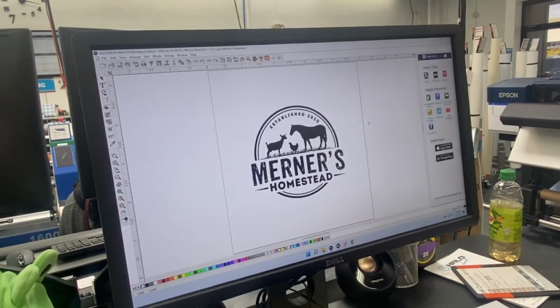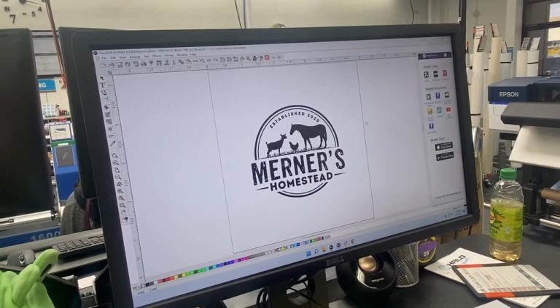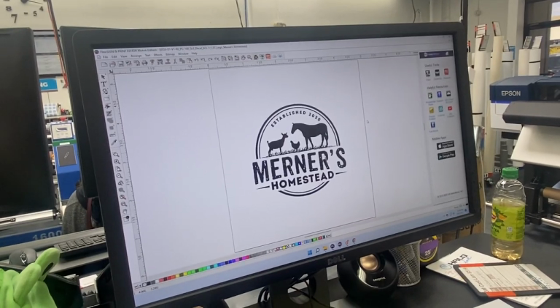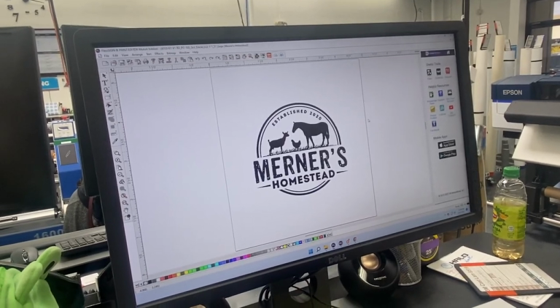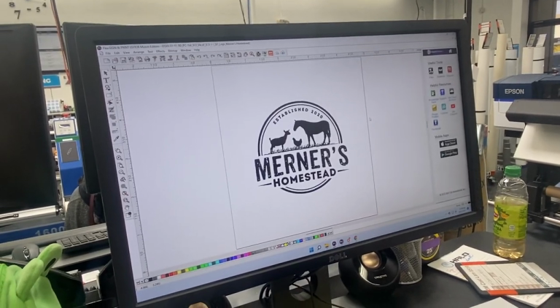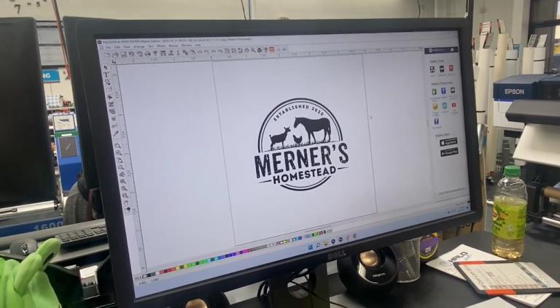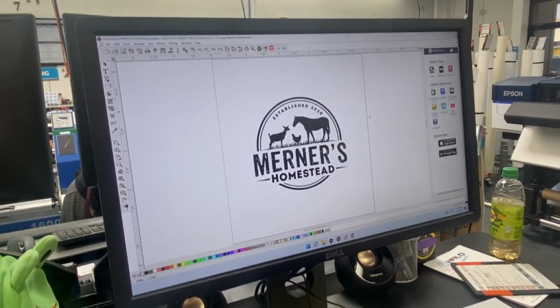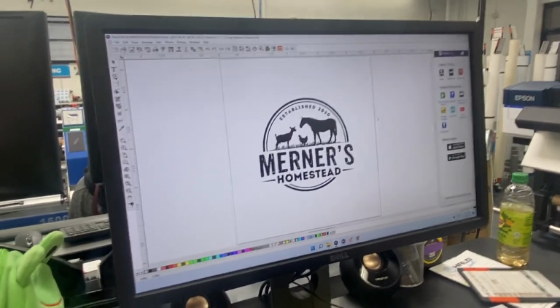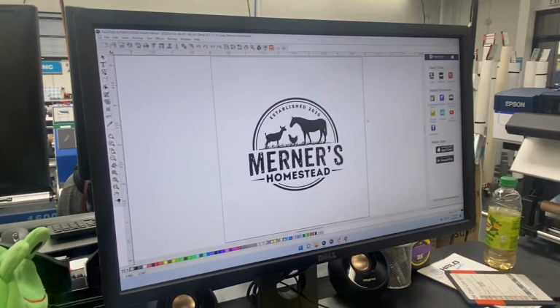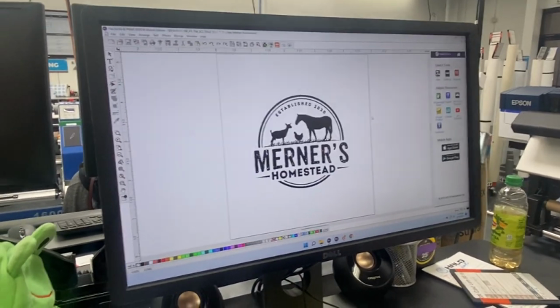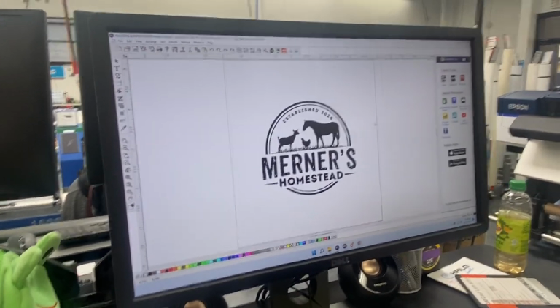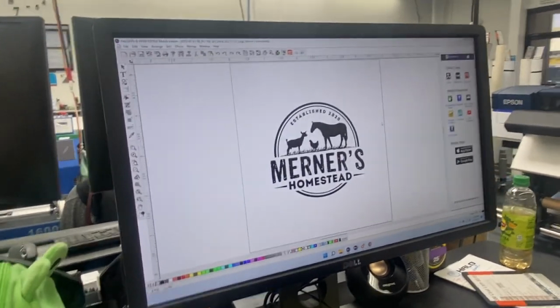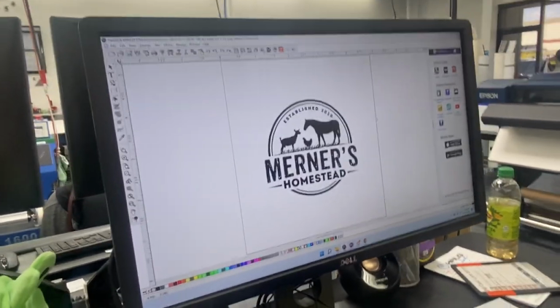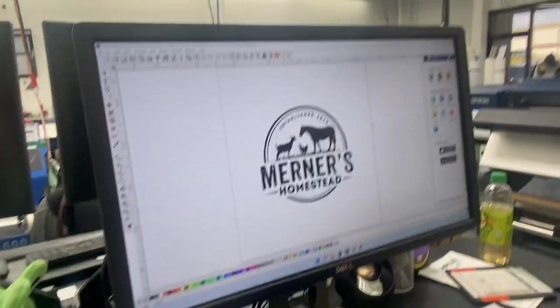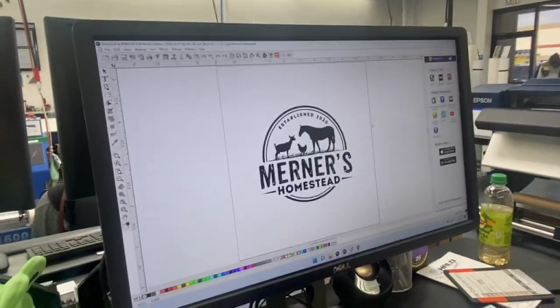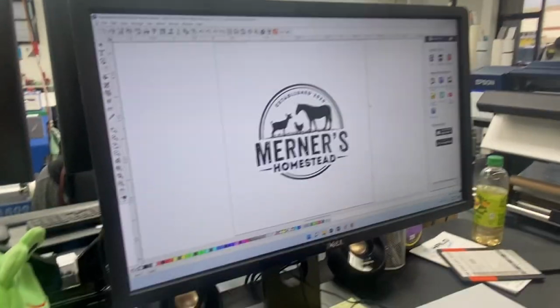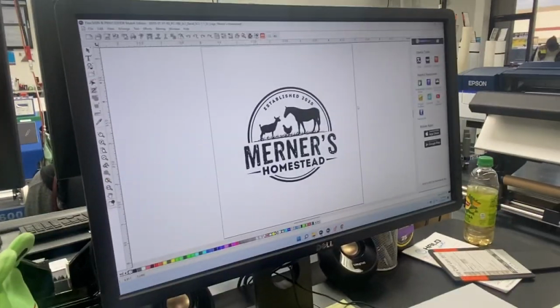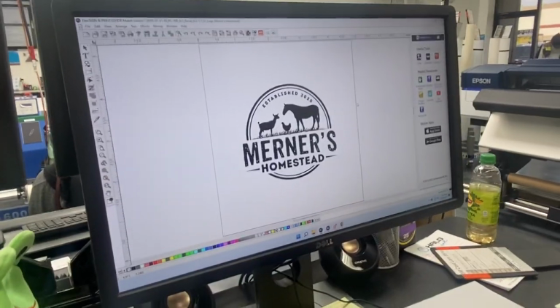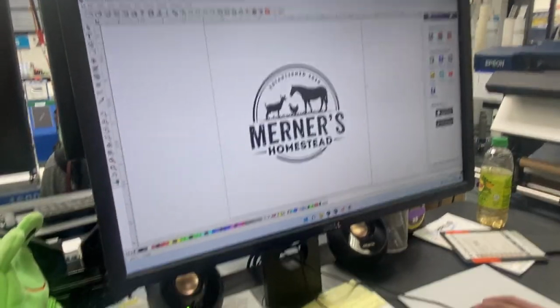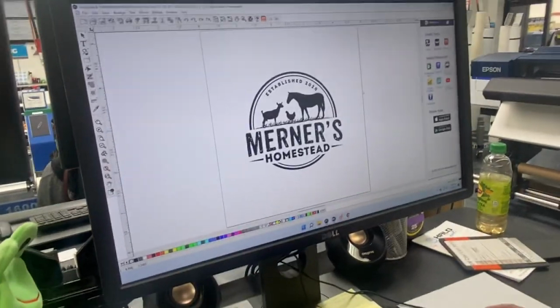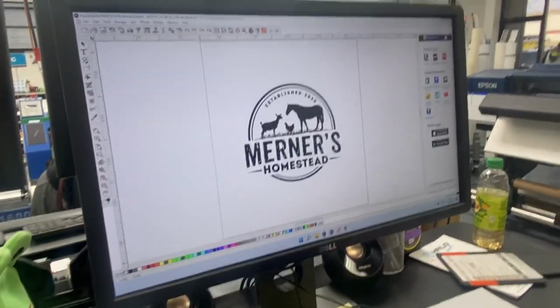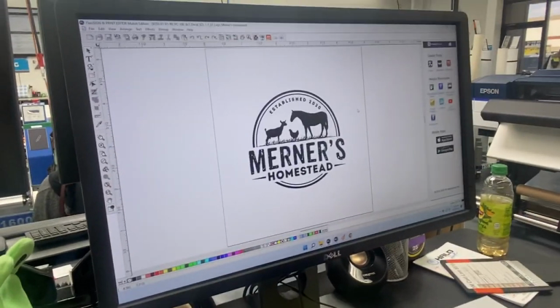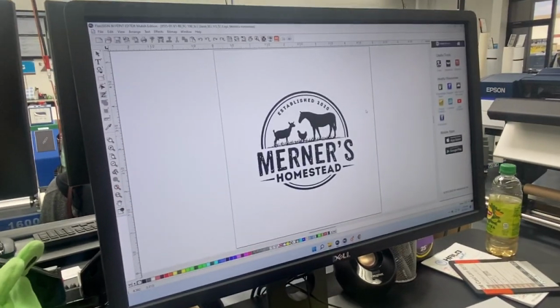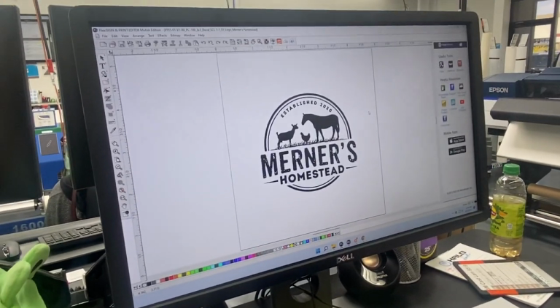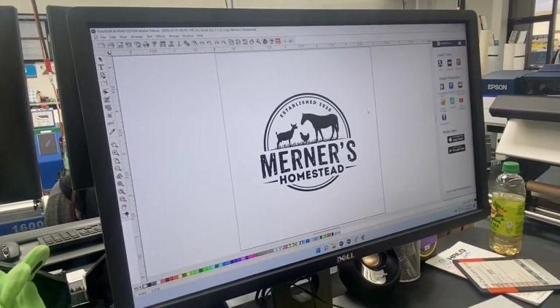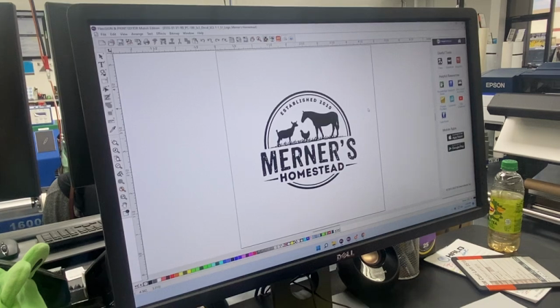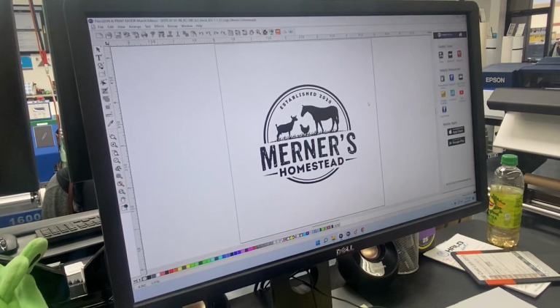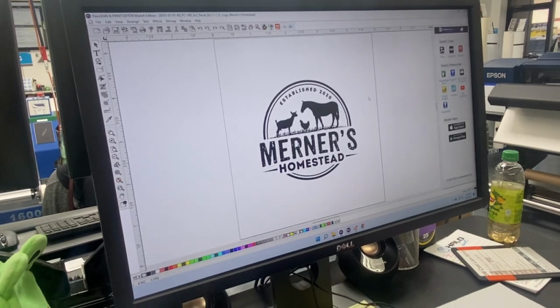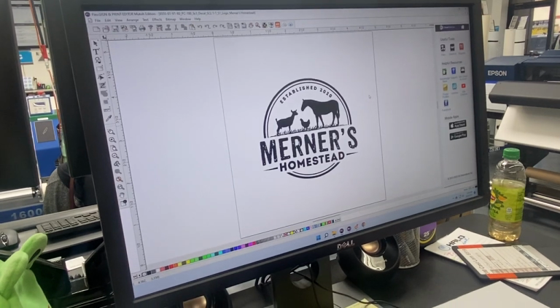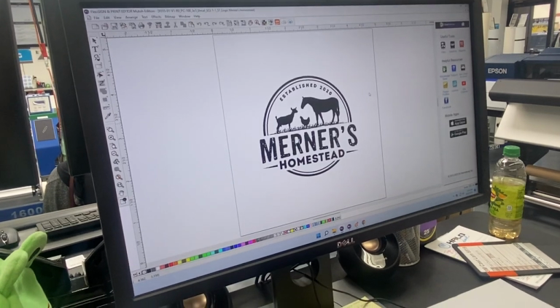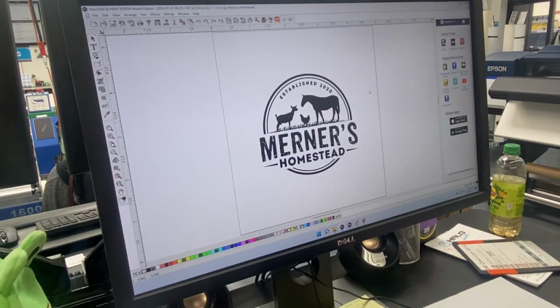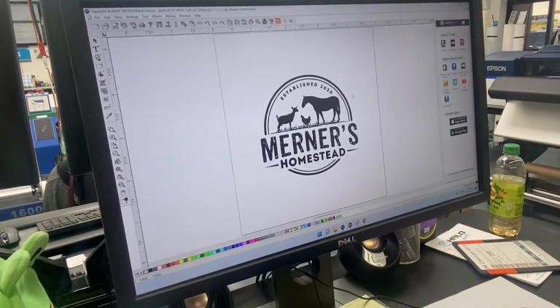Hi, this is Quinn with Halo Ink and today we're going to show you how to create a cut-through line around your contour cut for decals.